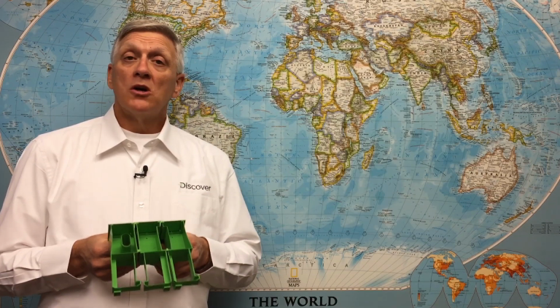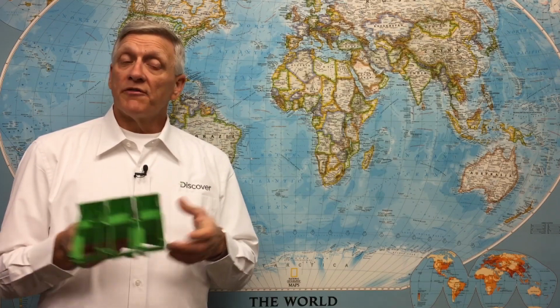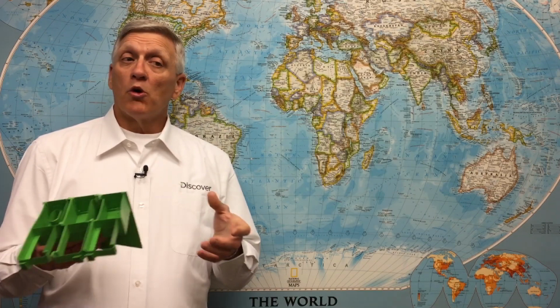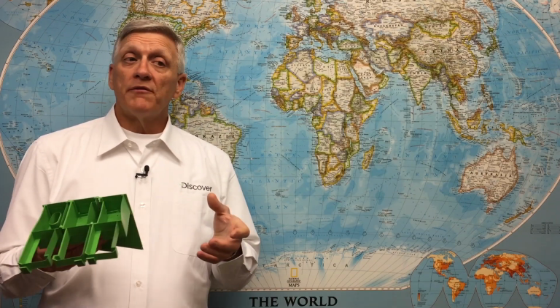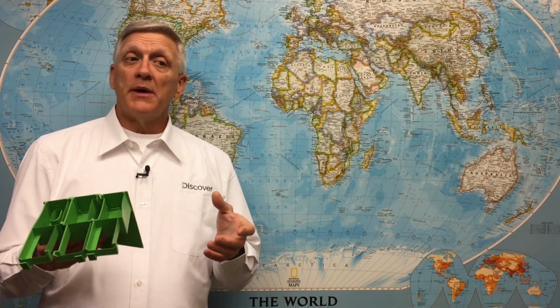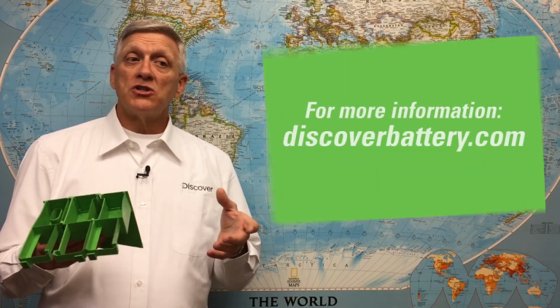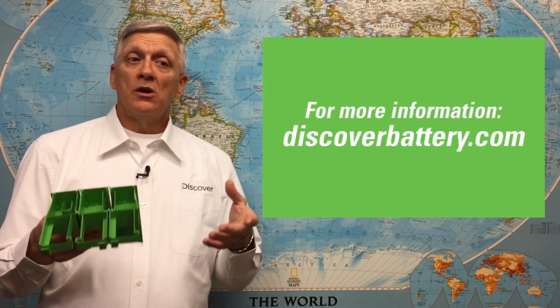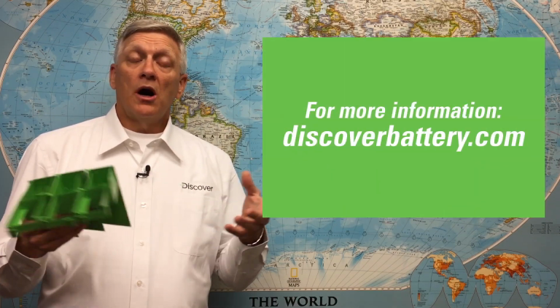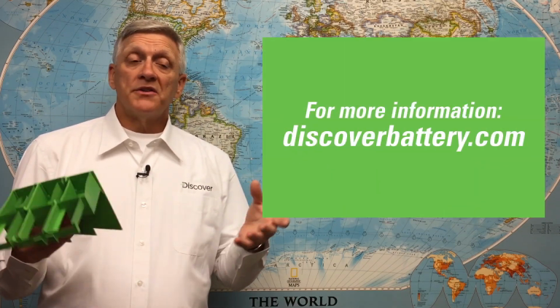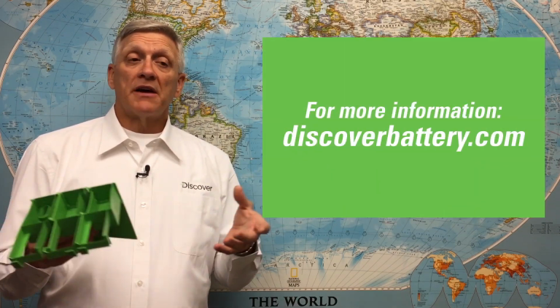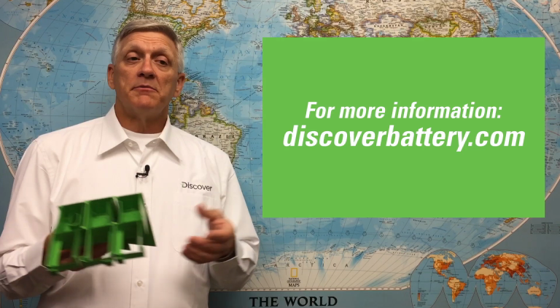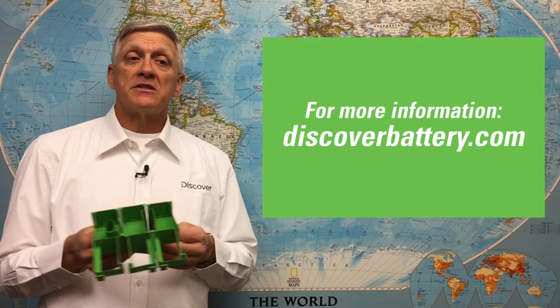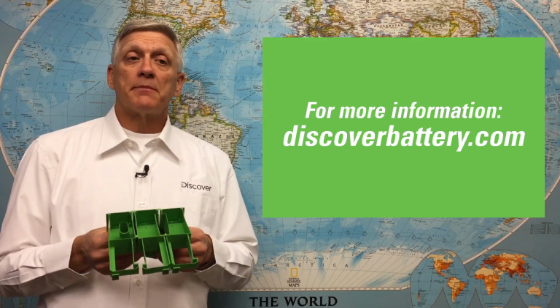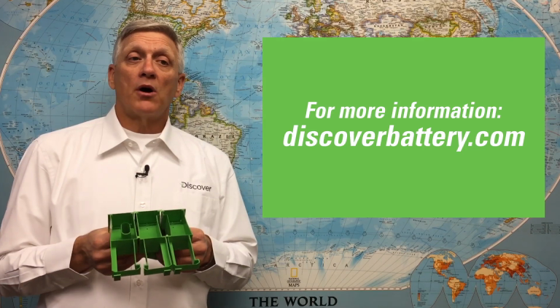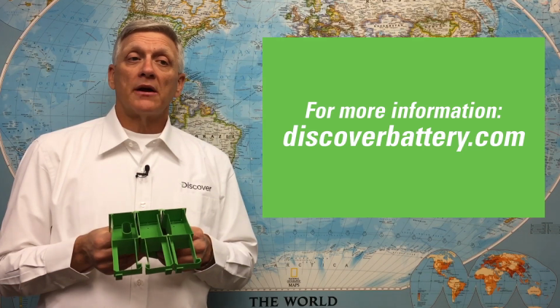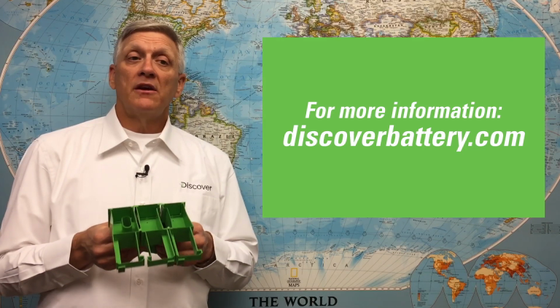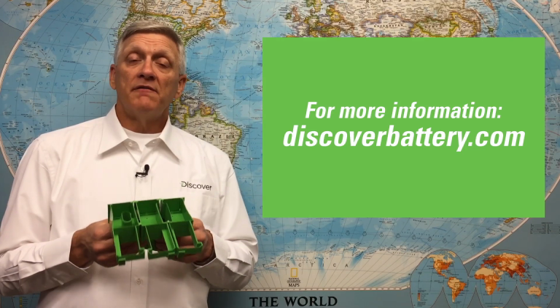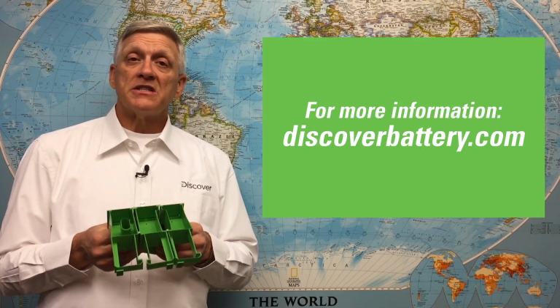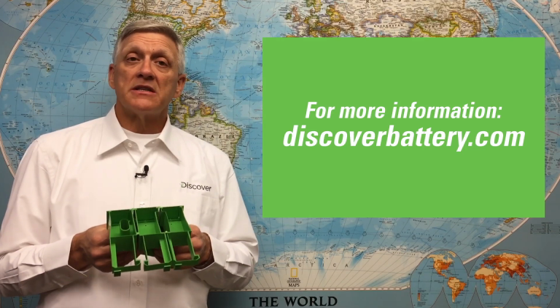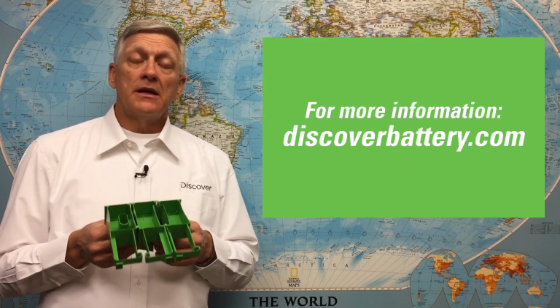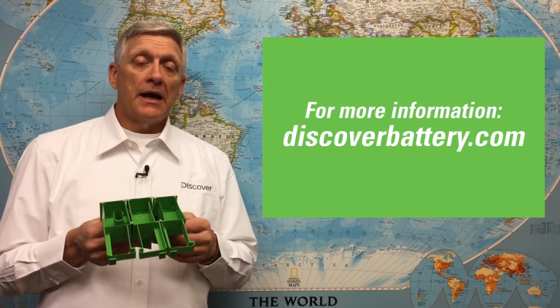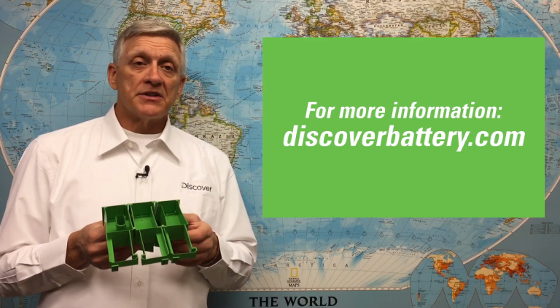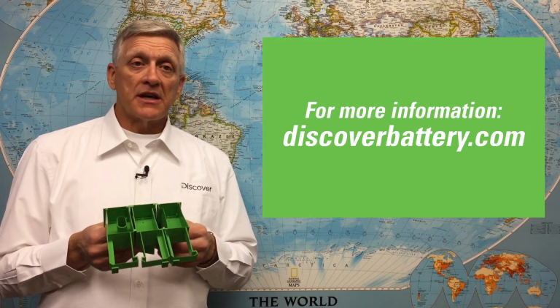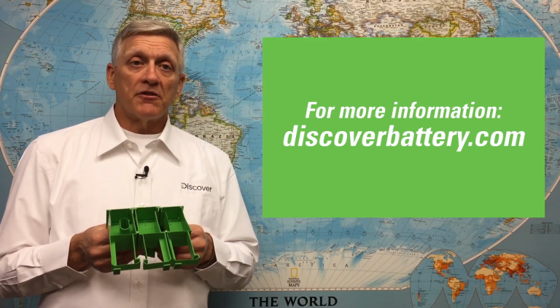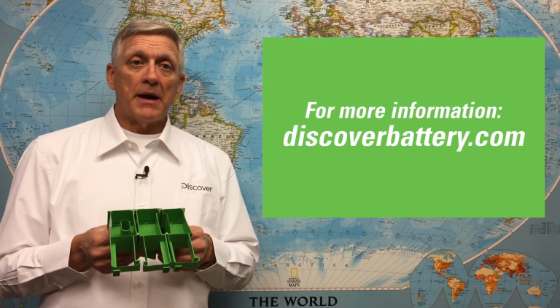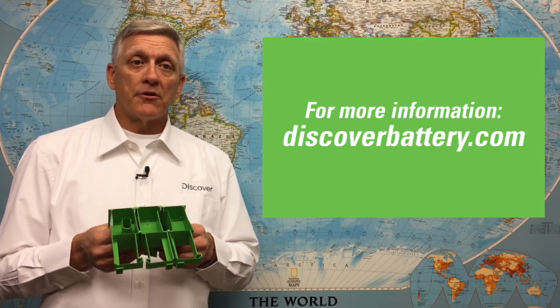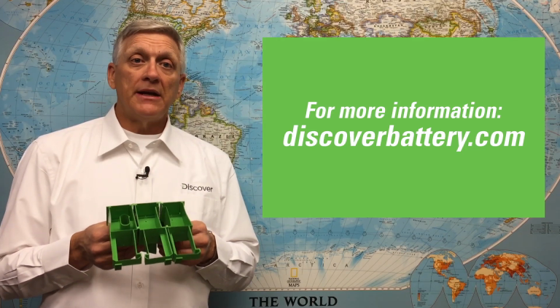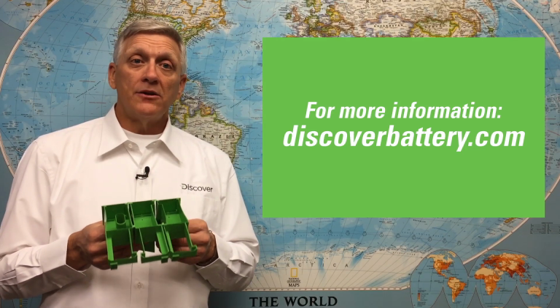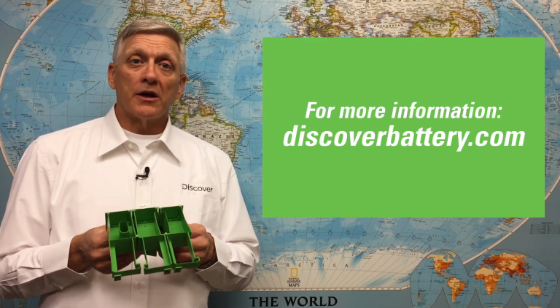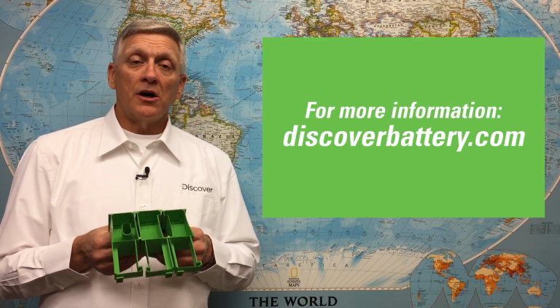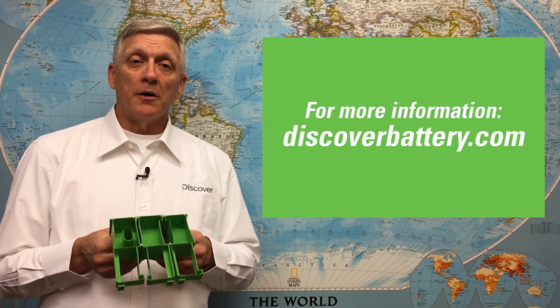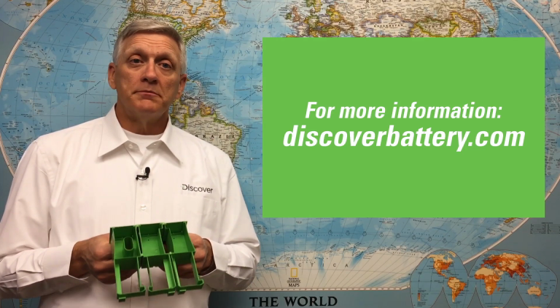For more information on Discover Mixtec products, visit us at www.discoverbattery.com.